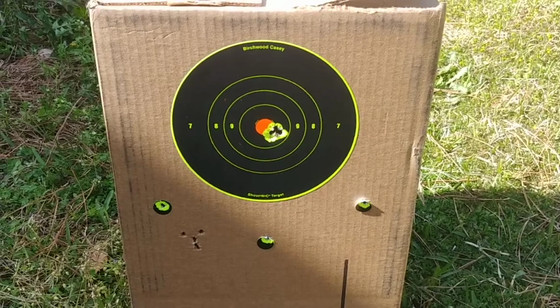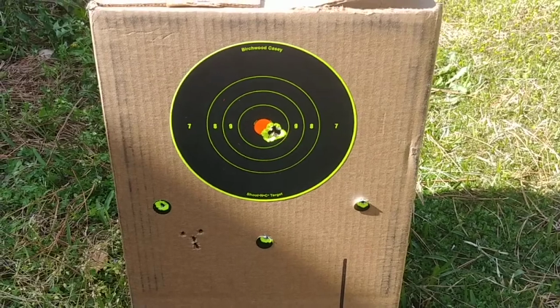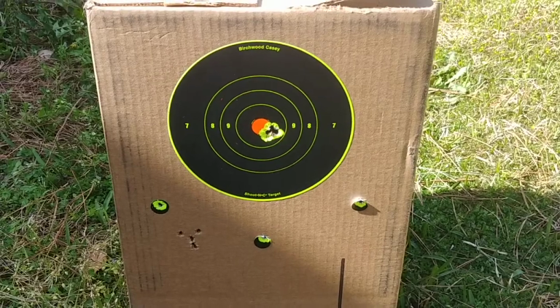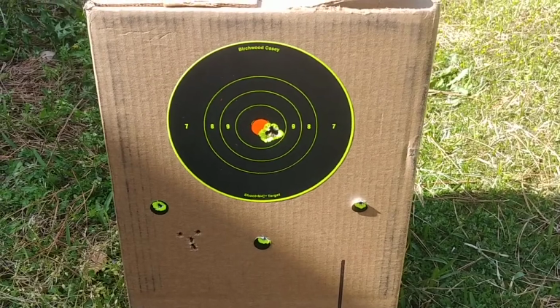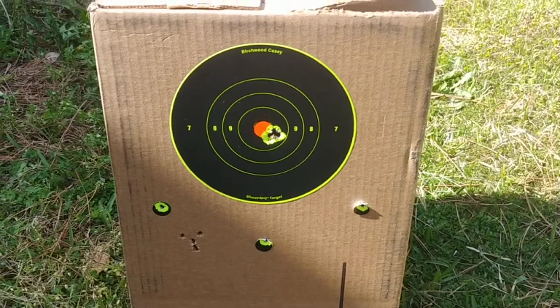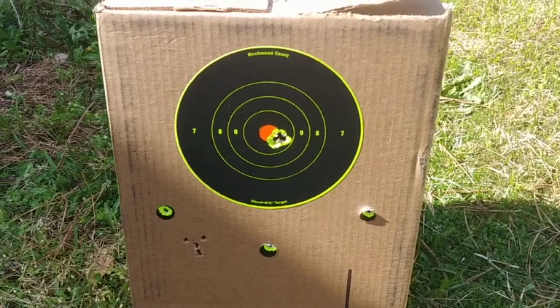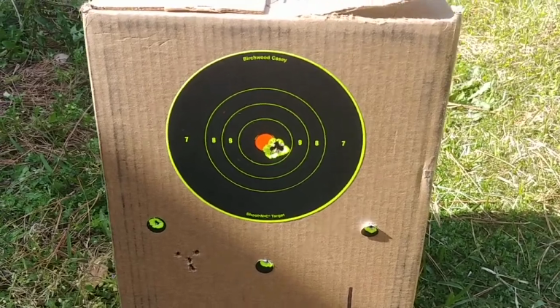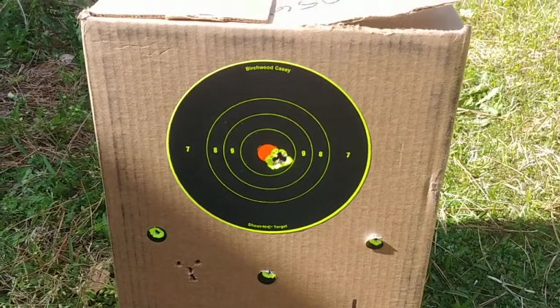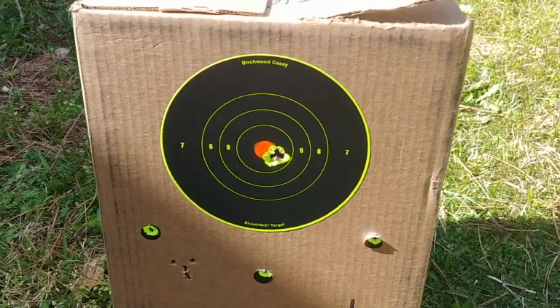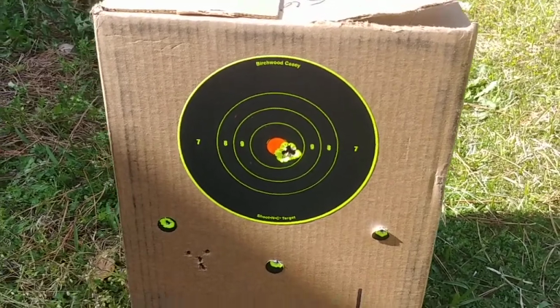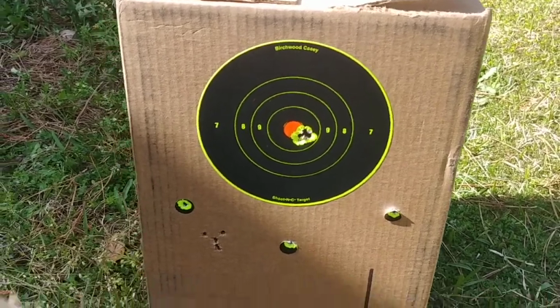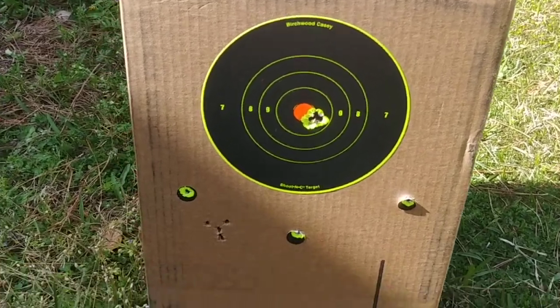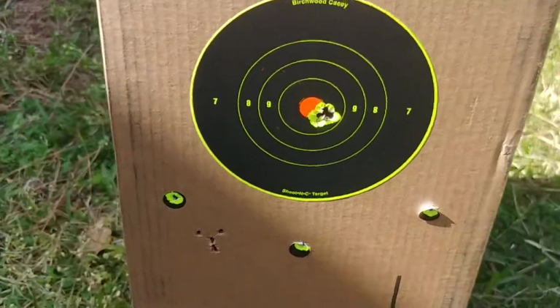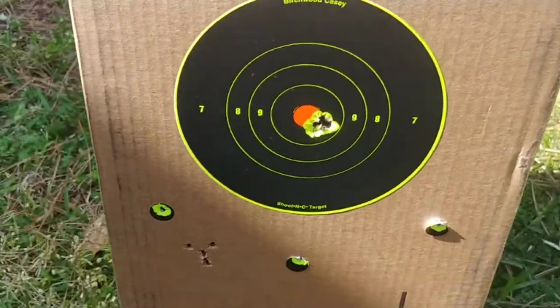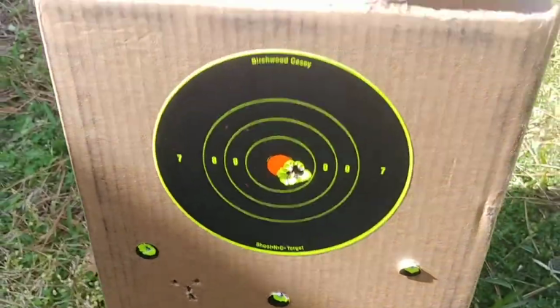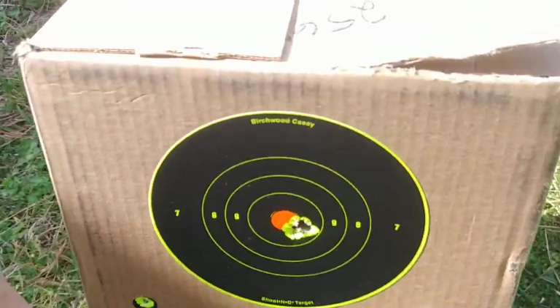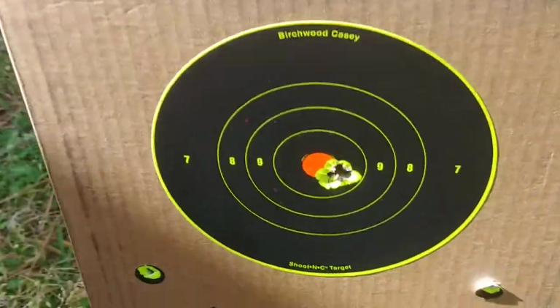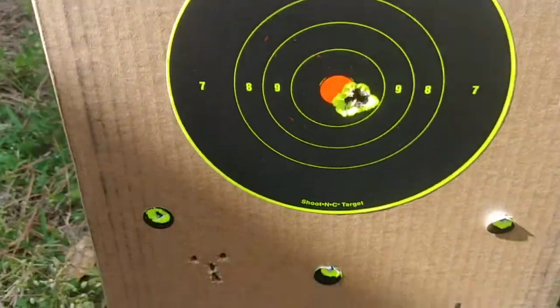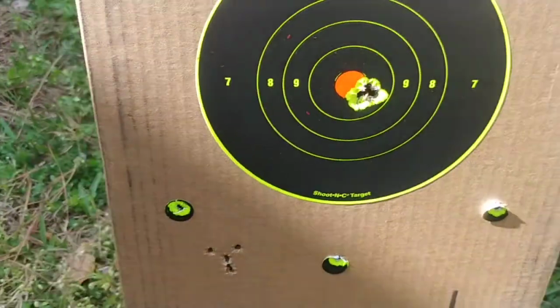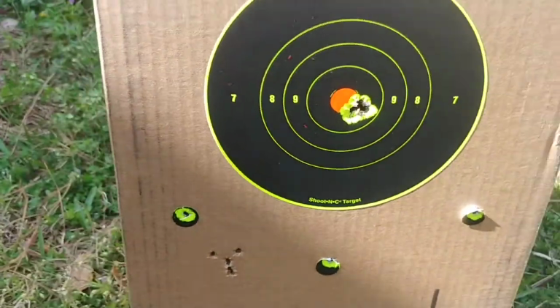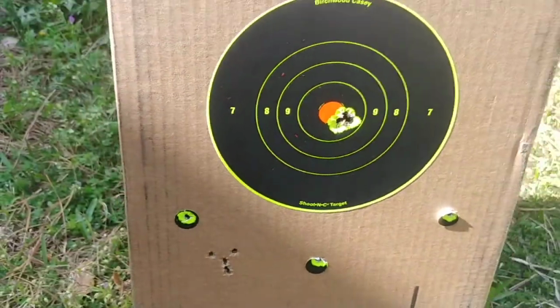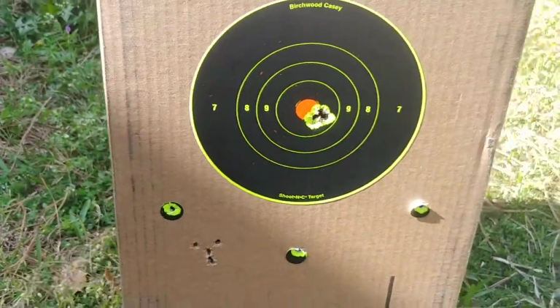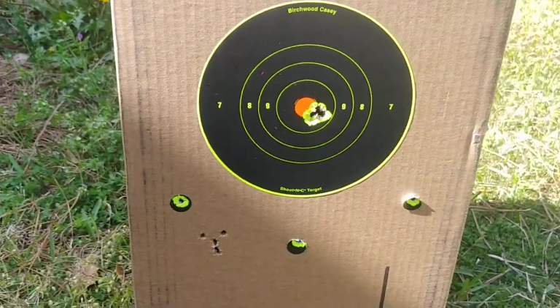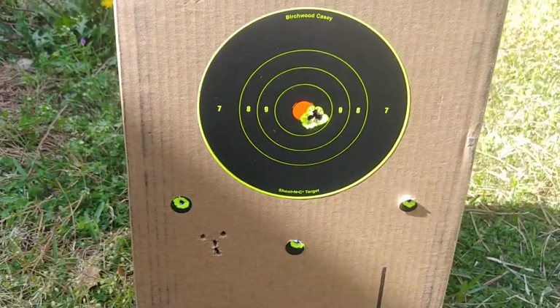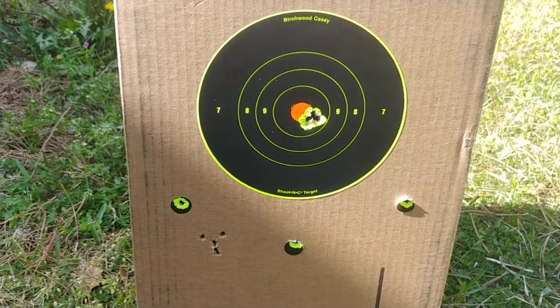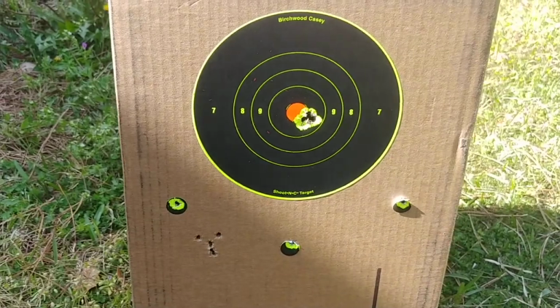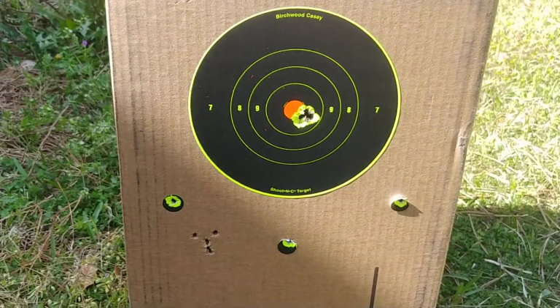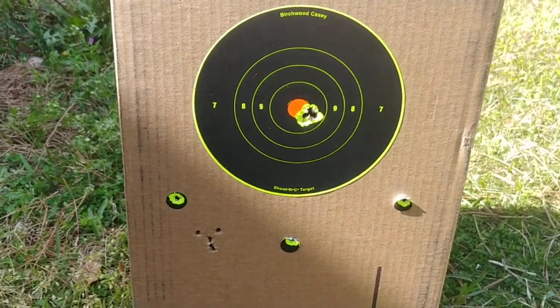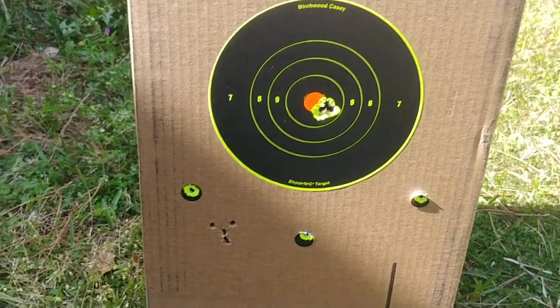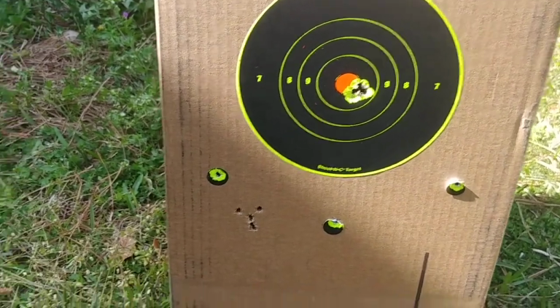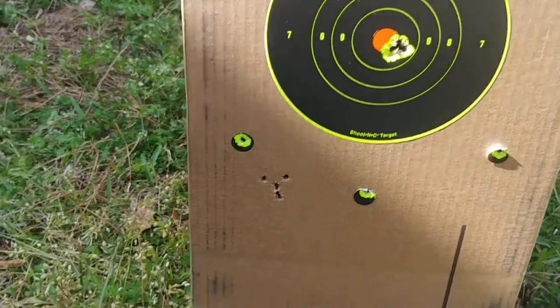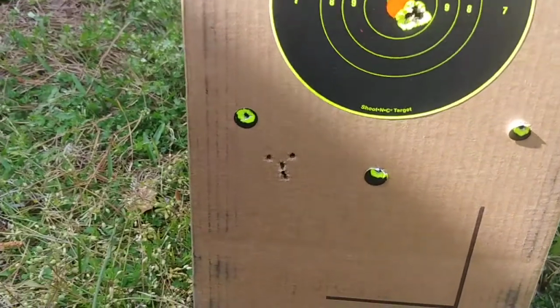I'm going to sum this up as quick as I can. Check this out, man. Cleaned the barrel — it wasn't very dirty at all.